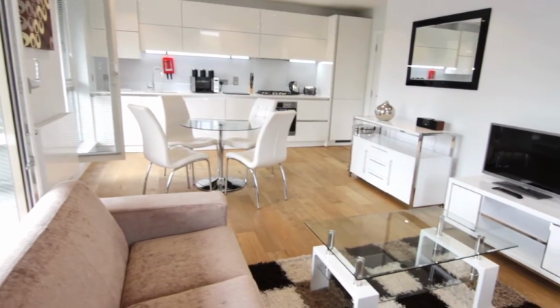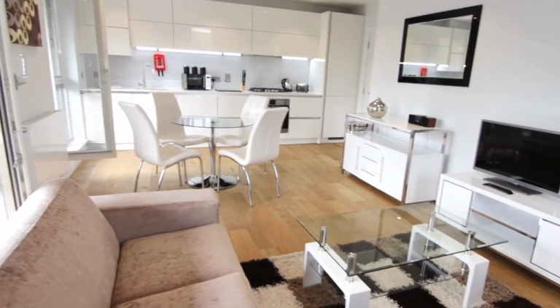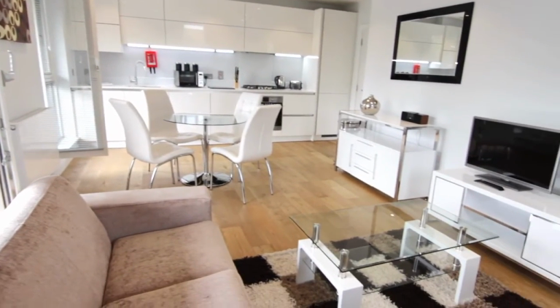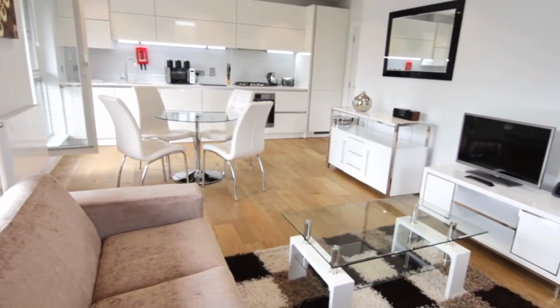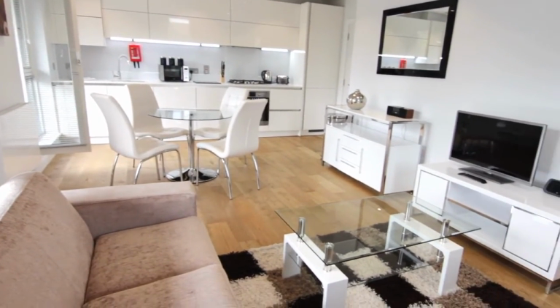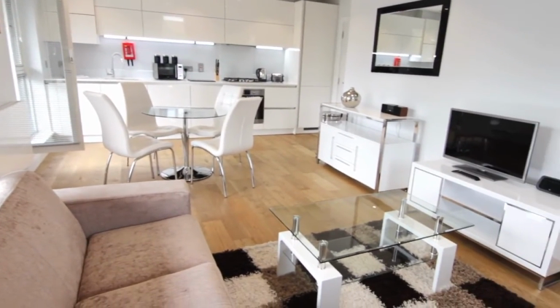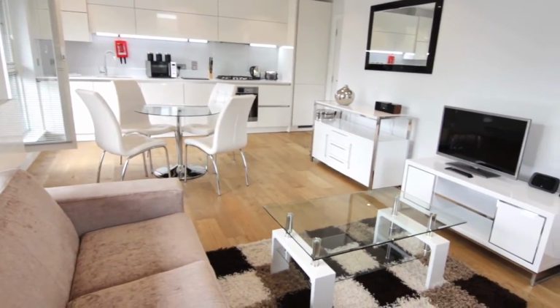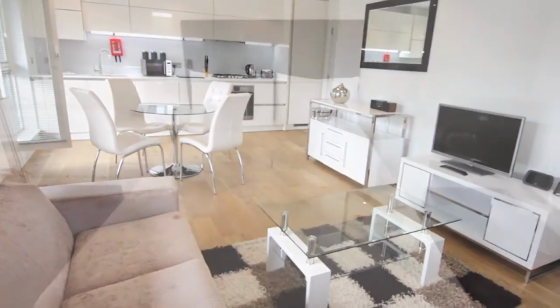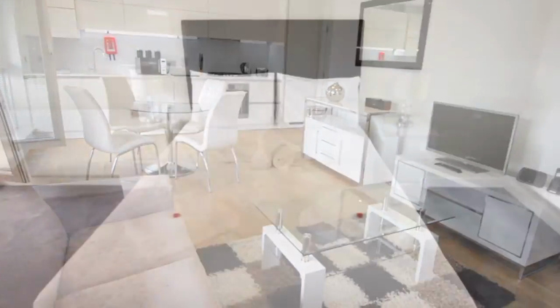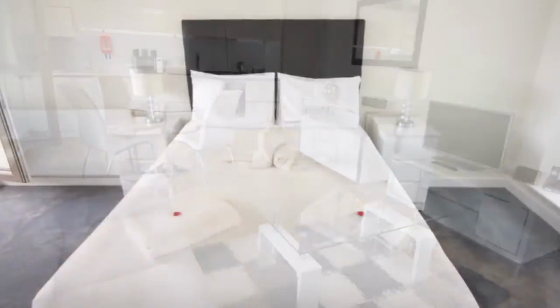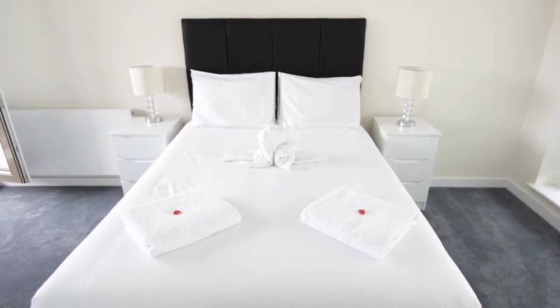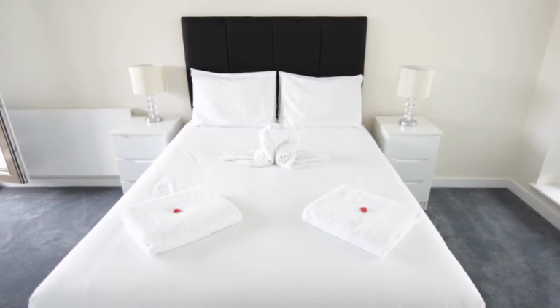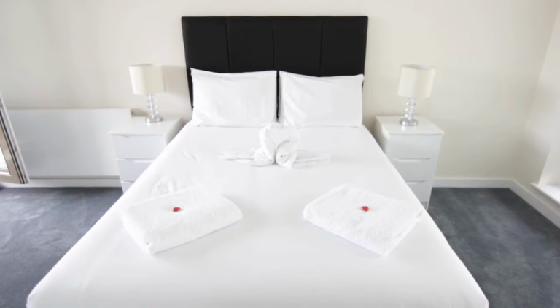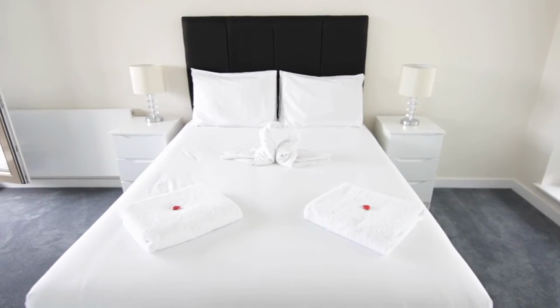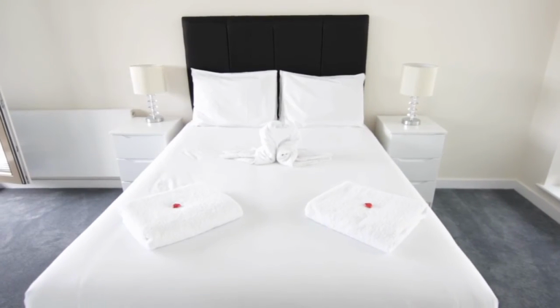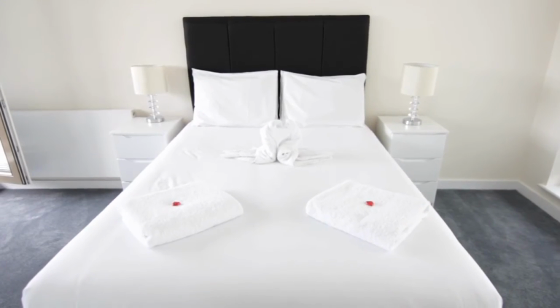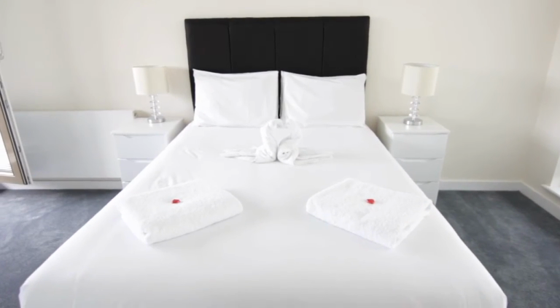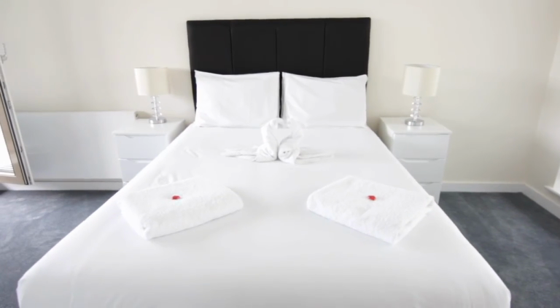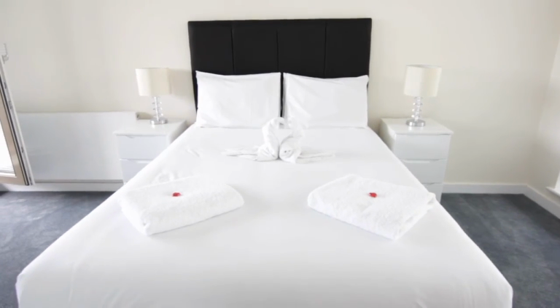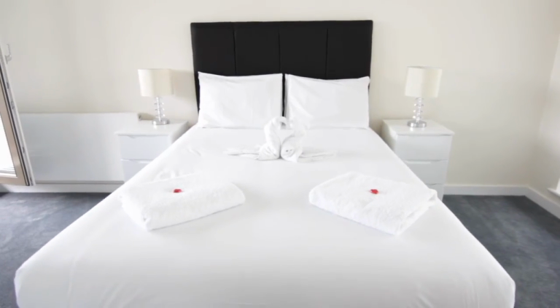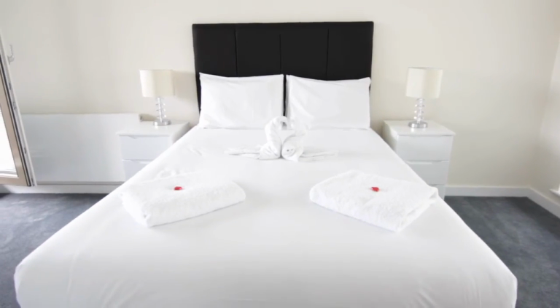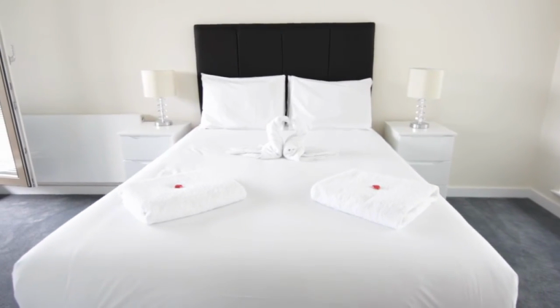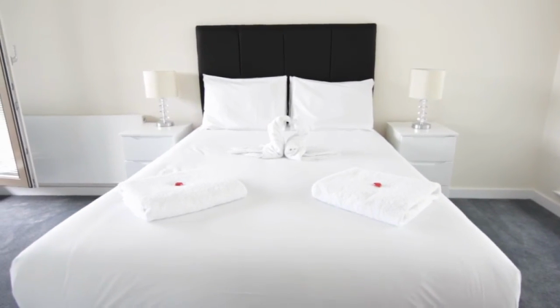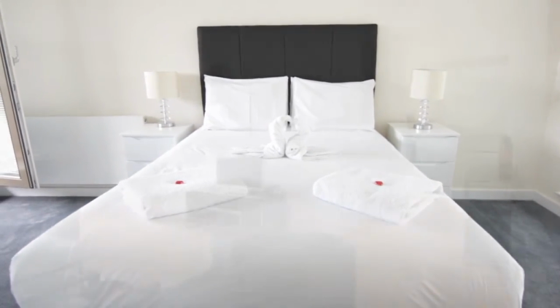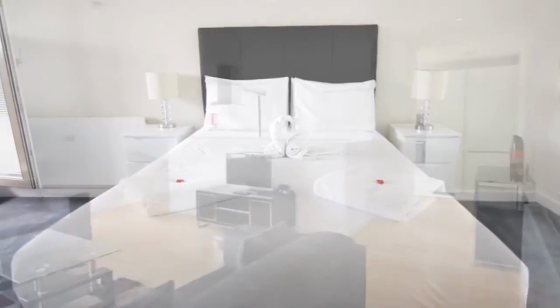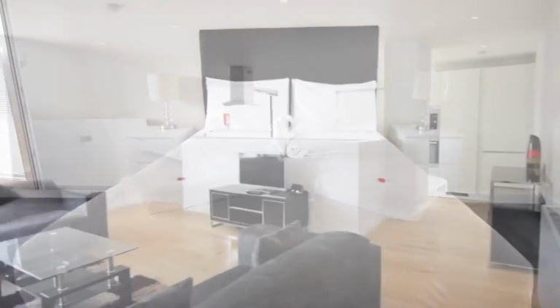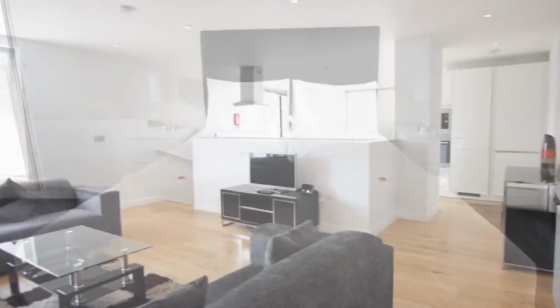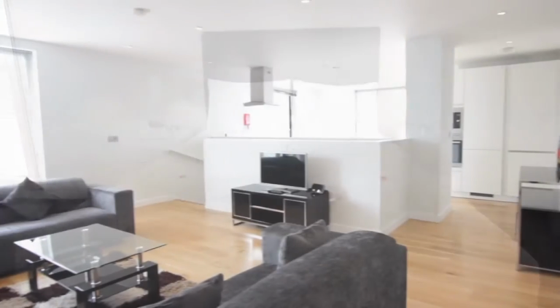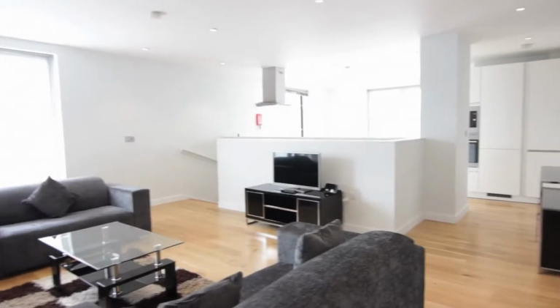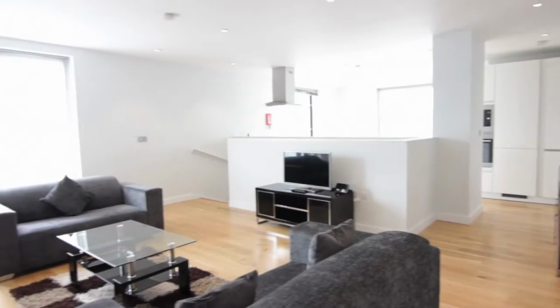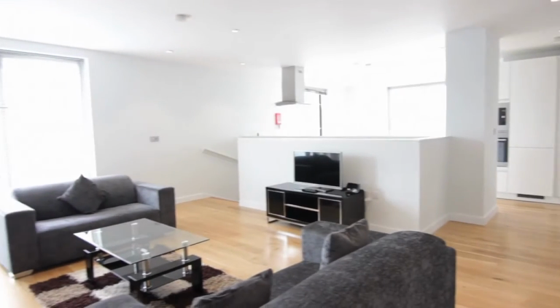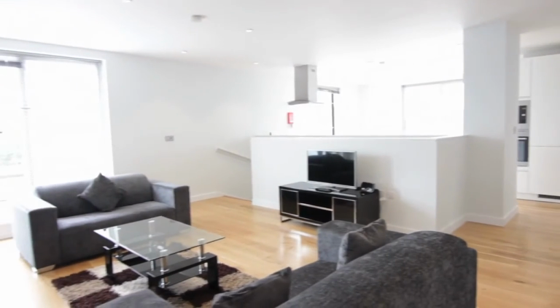The Spitalfields serviced apartments — luxury in the heart of London's vibrant East End.